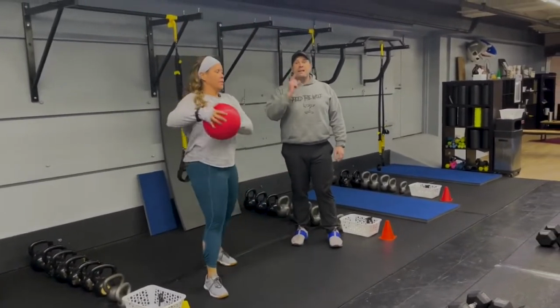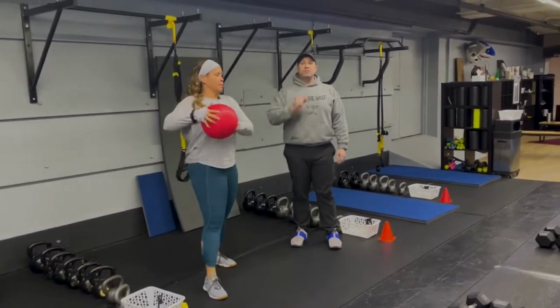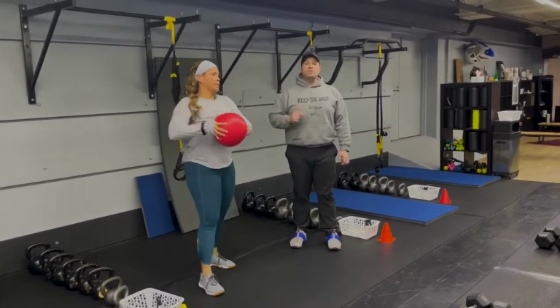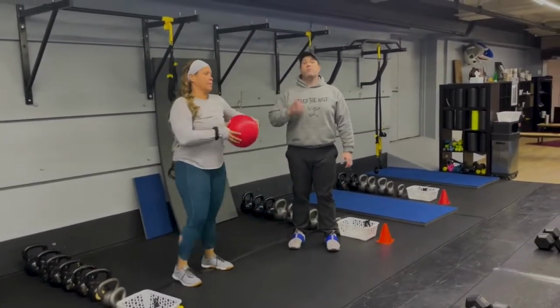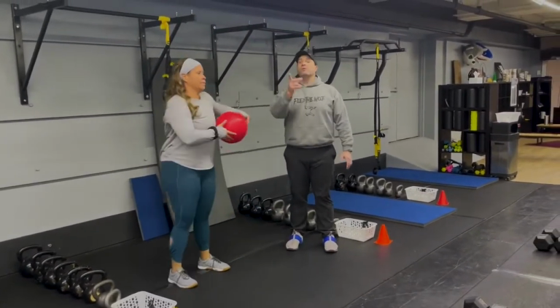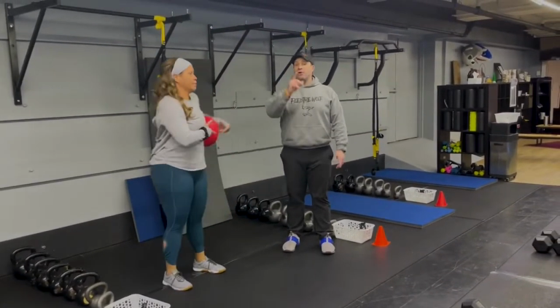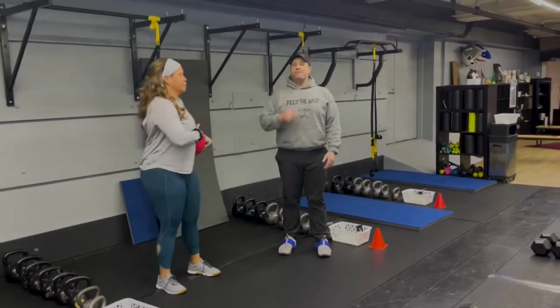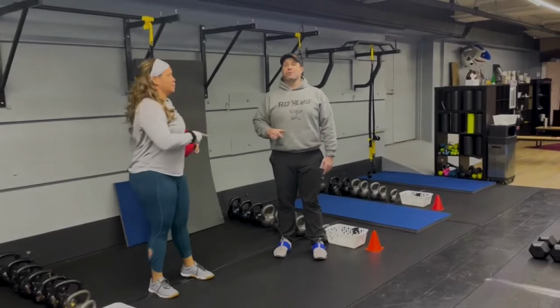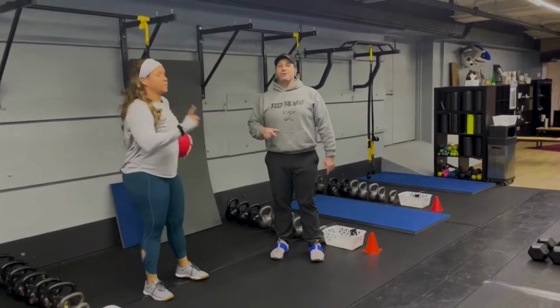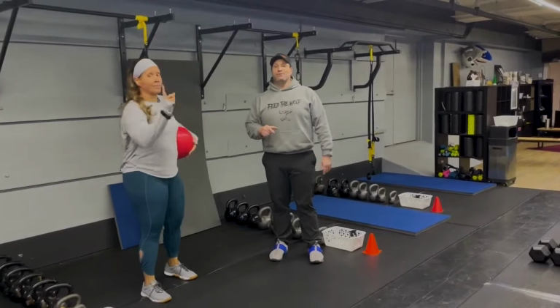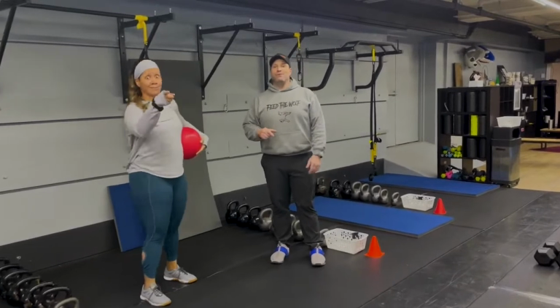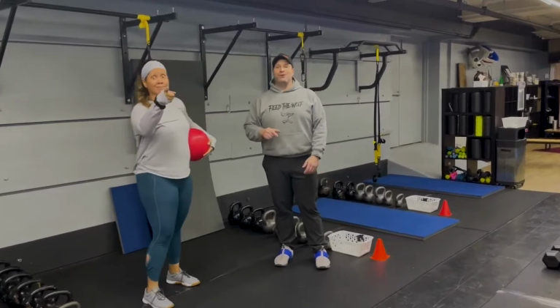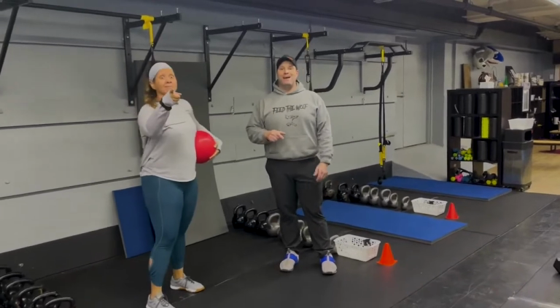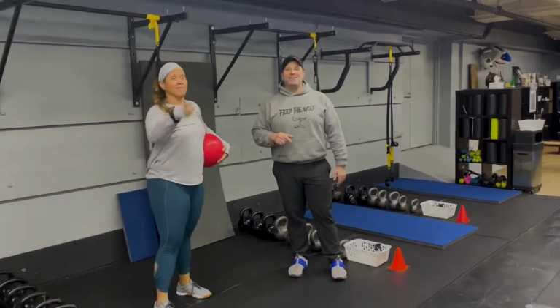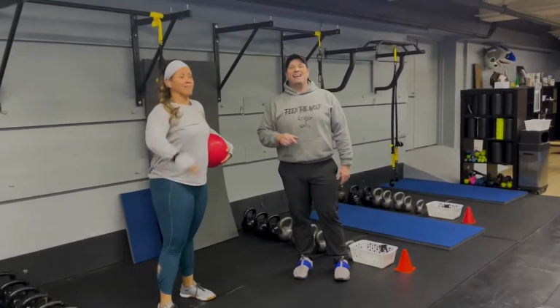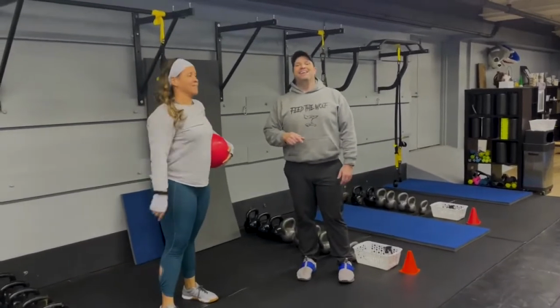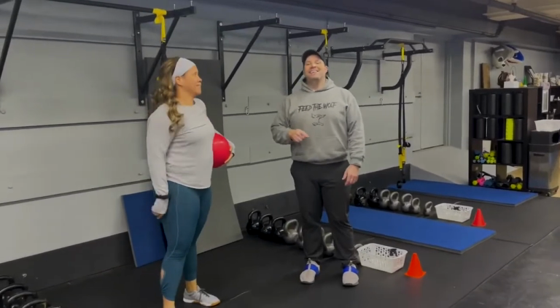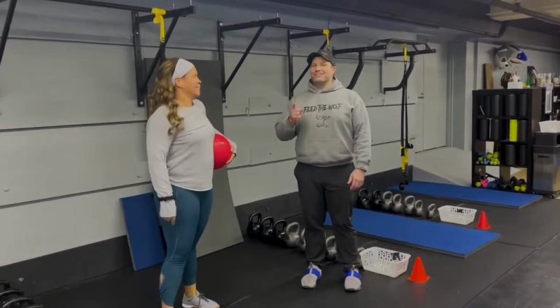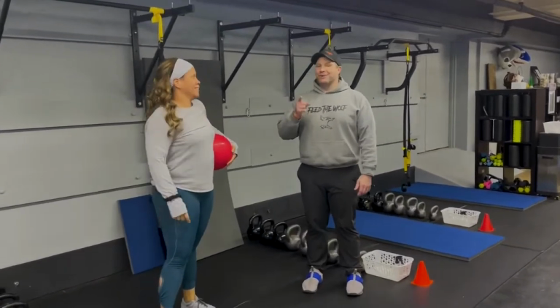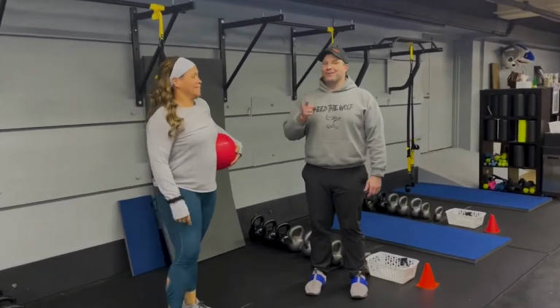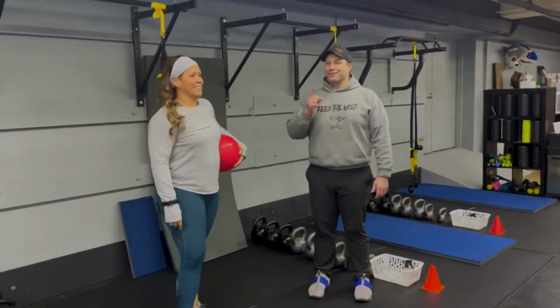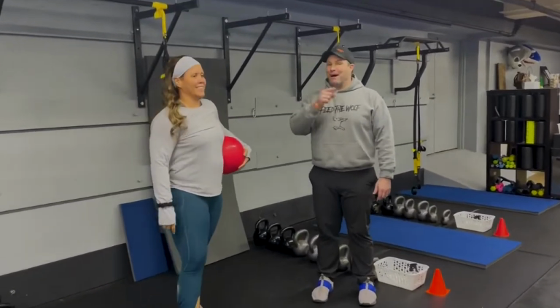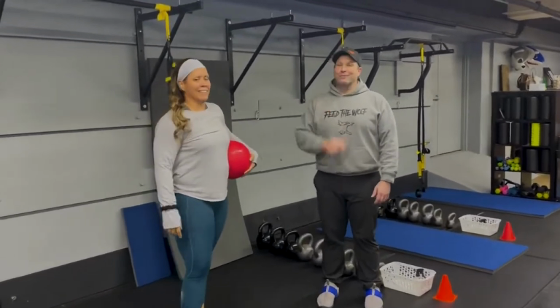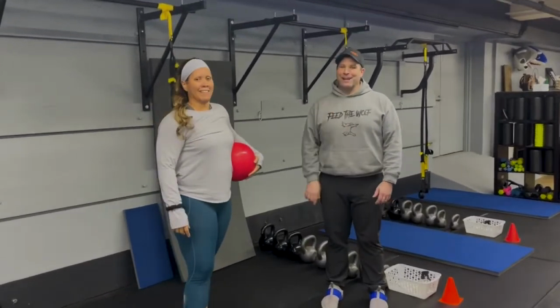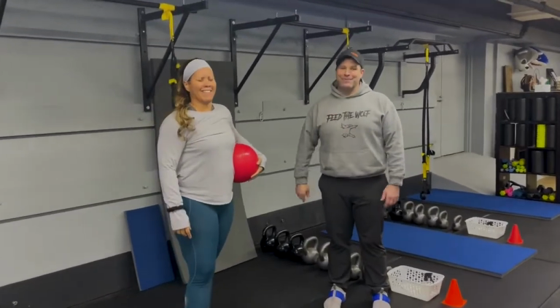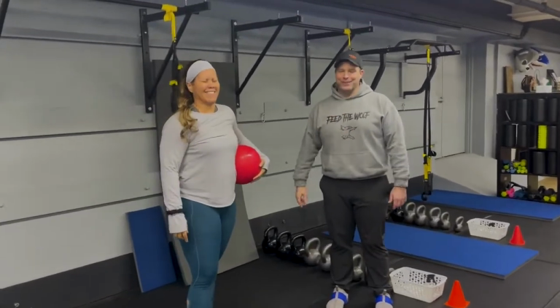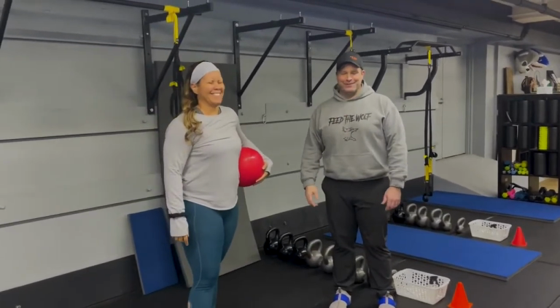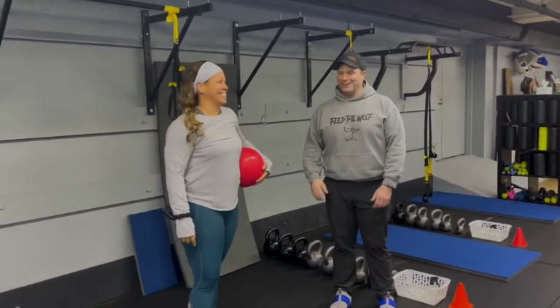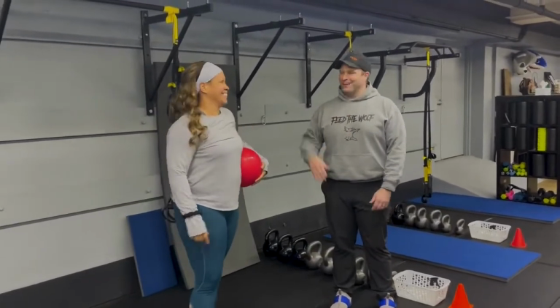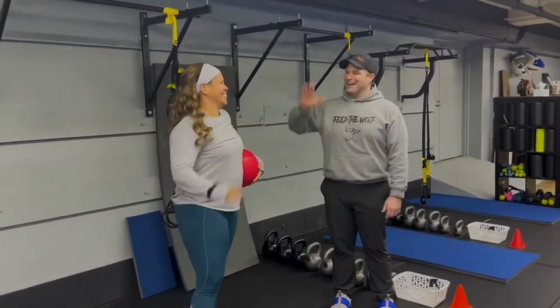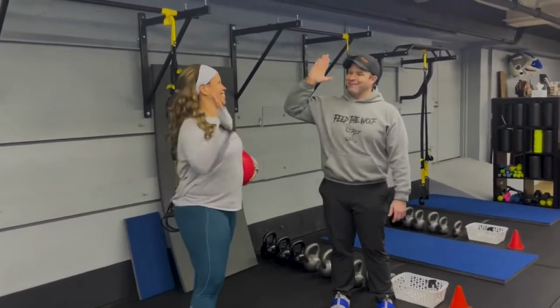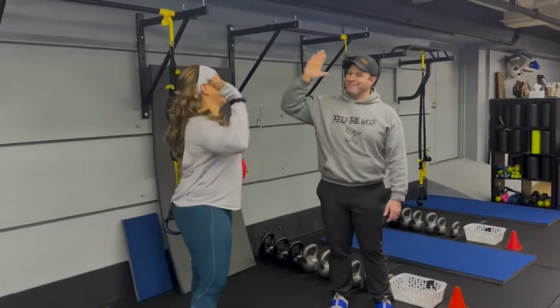That's our tip. We will have a group finisher for you after that. That's our Tabata workout for you this week — great job everybody!